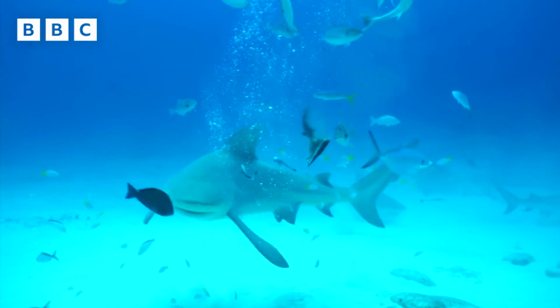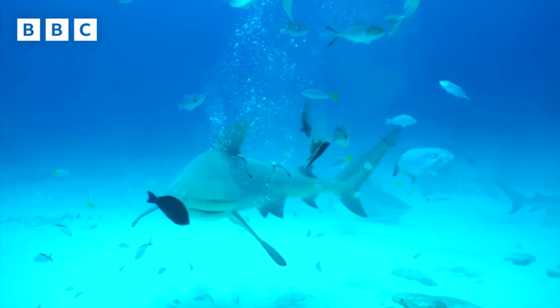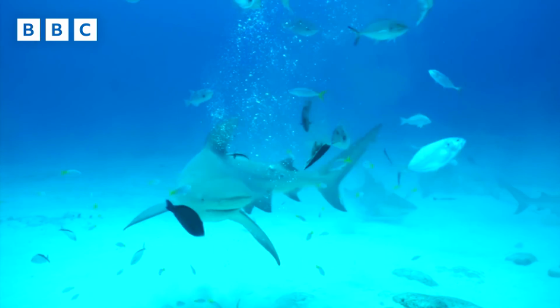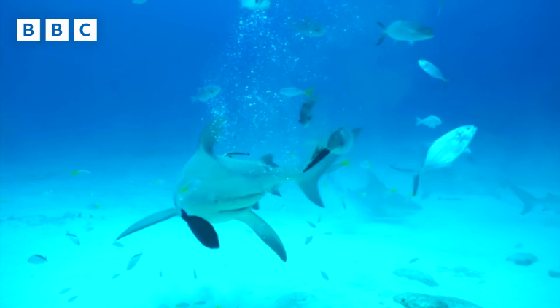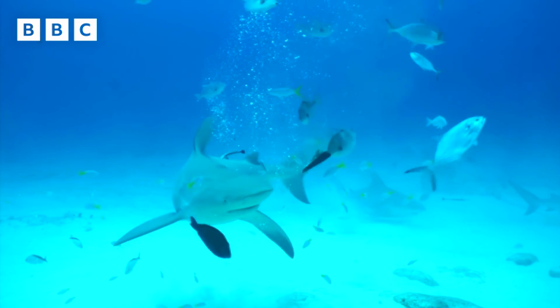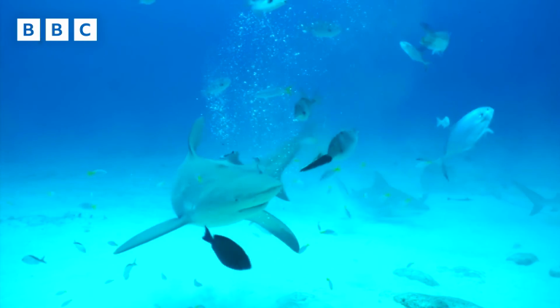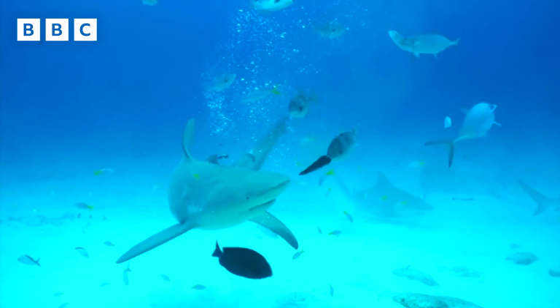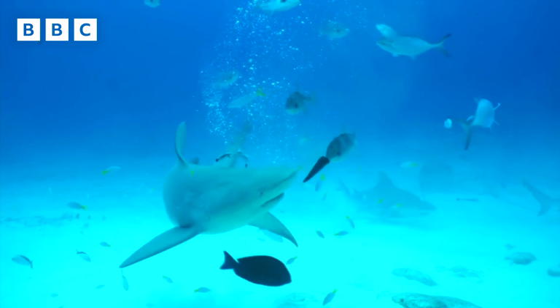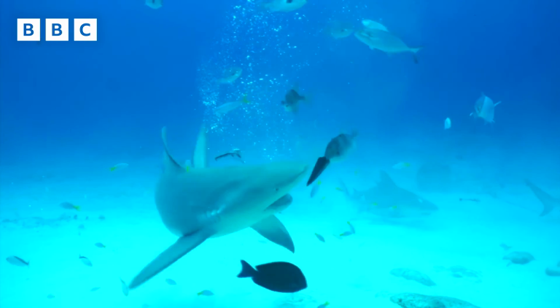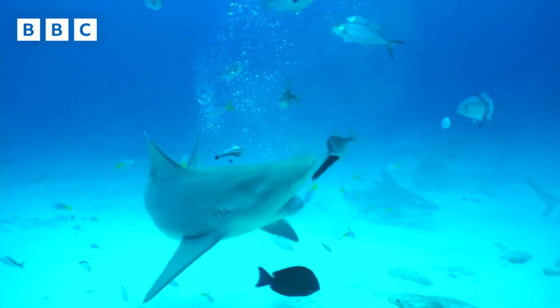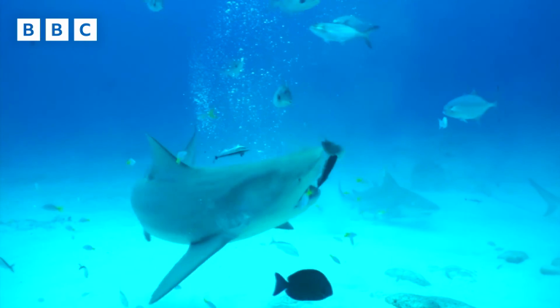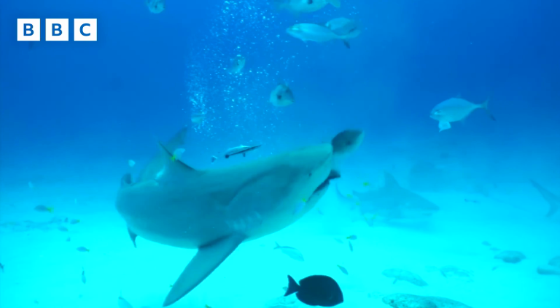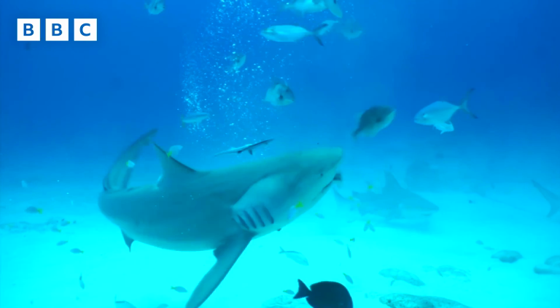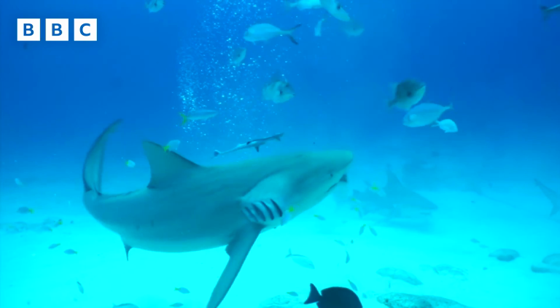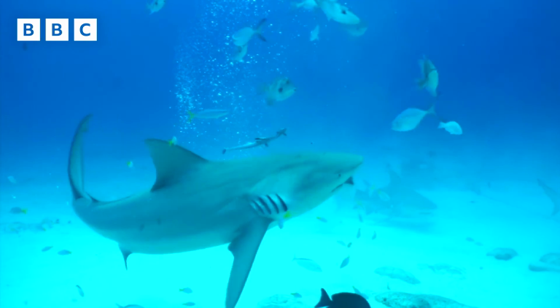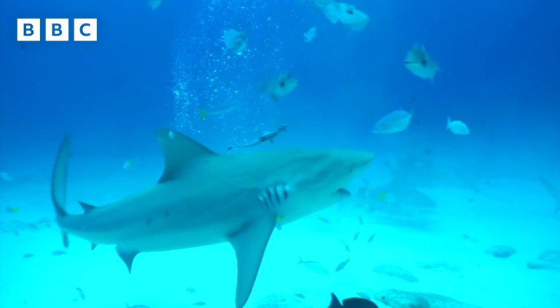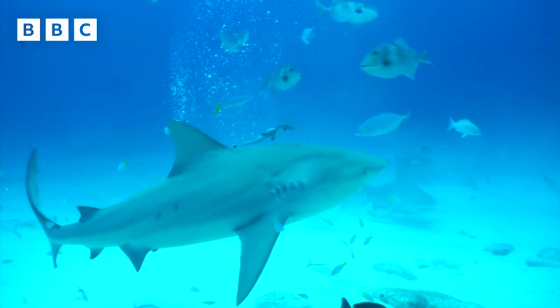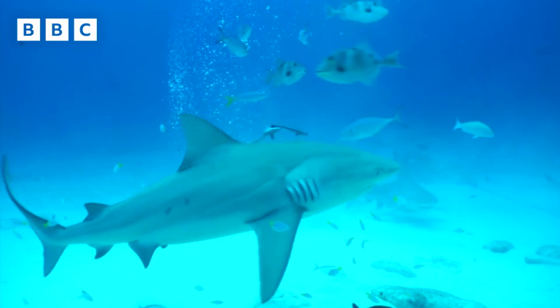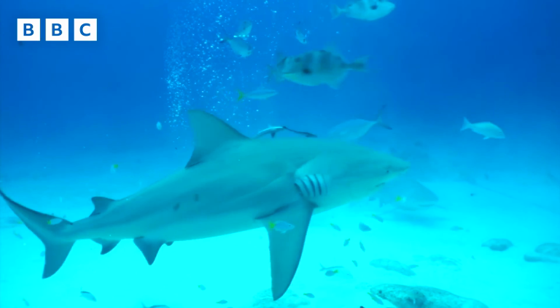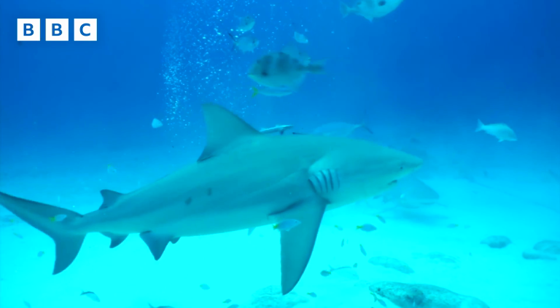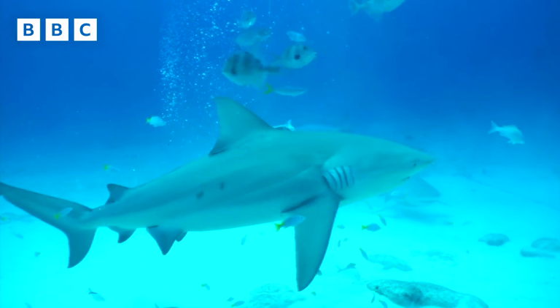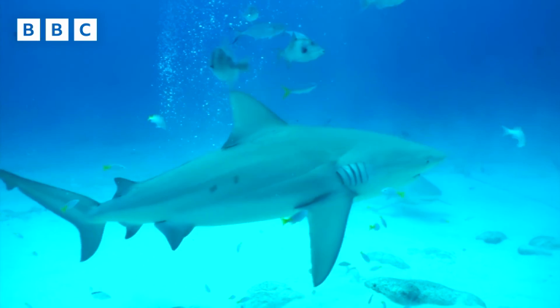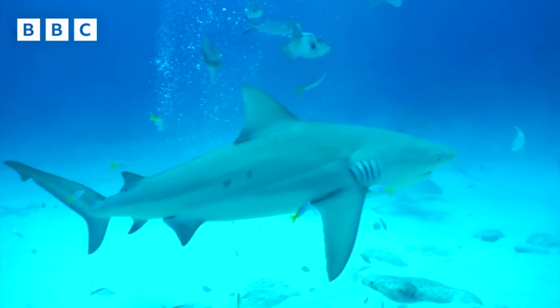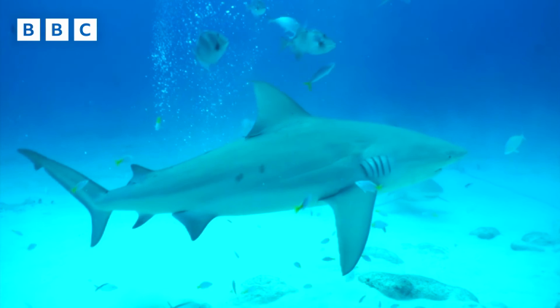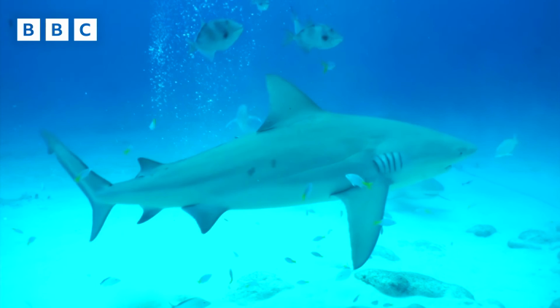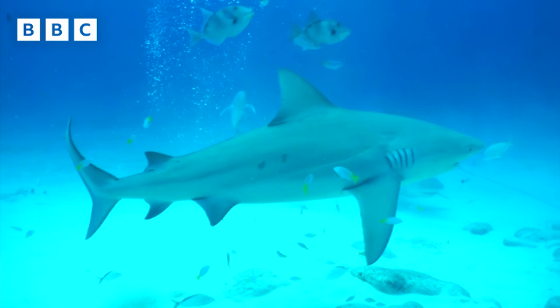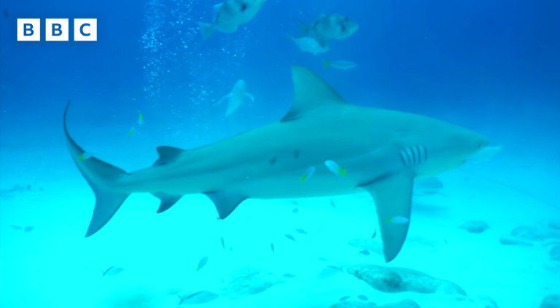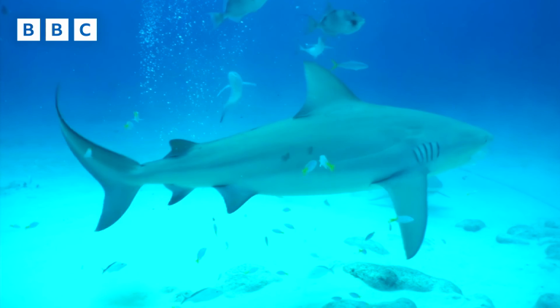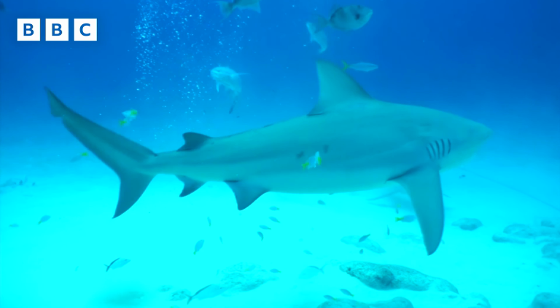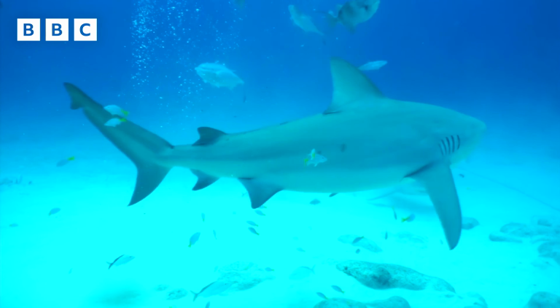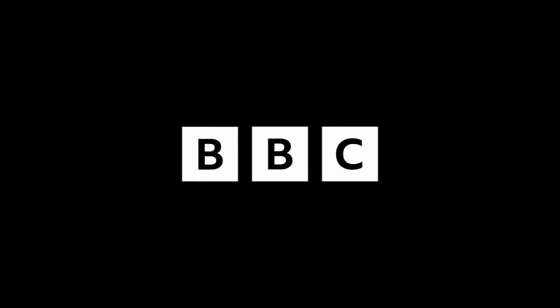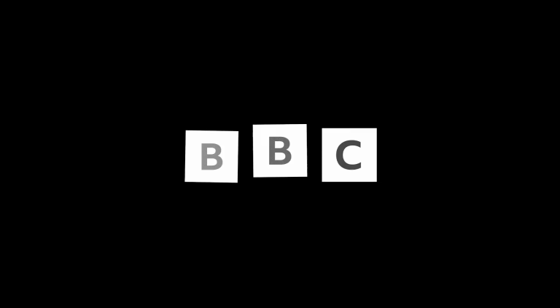But for the little fish the shark is chasing — well, I guess they get to breathe a bit more easily.